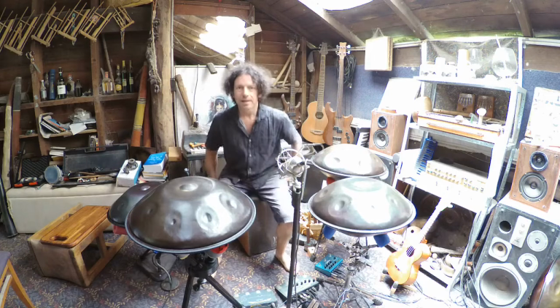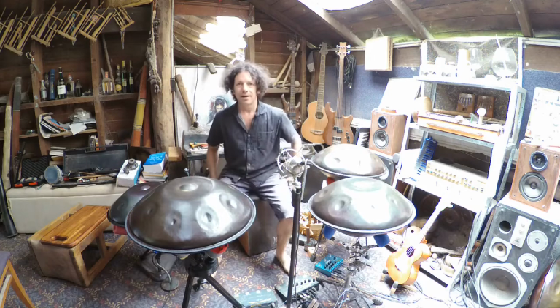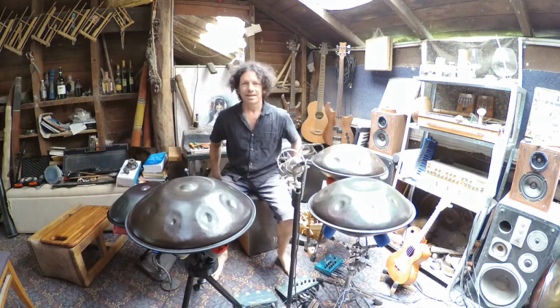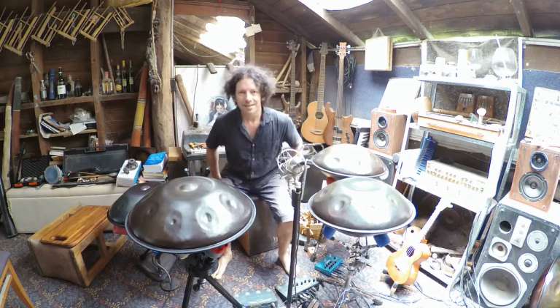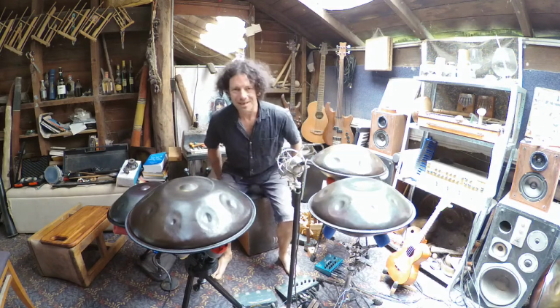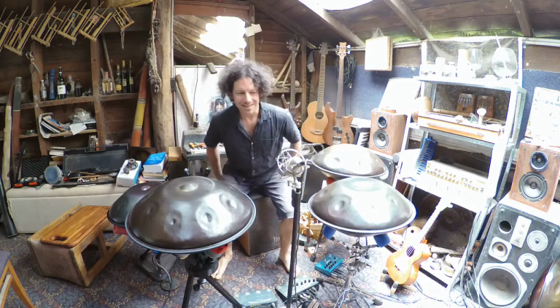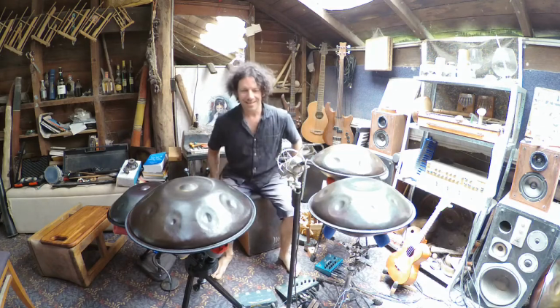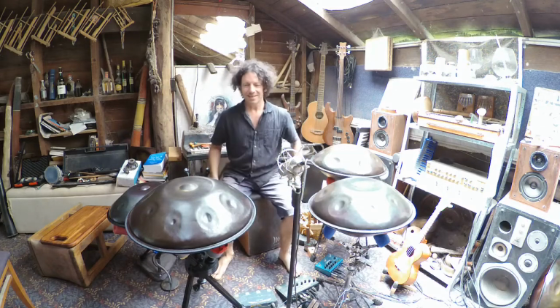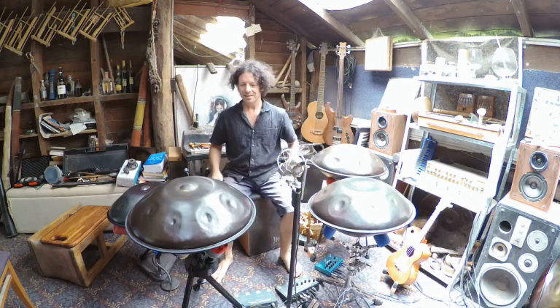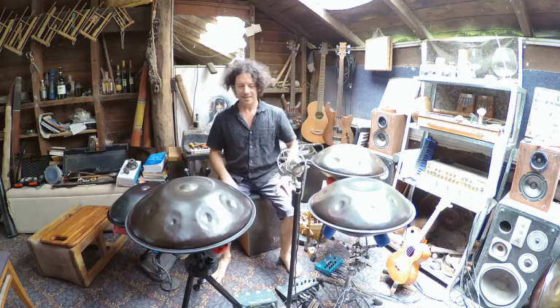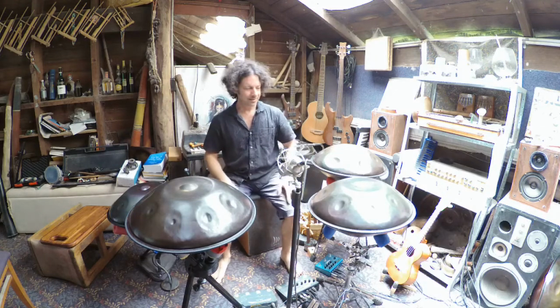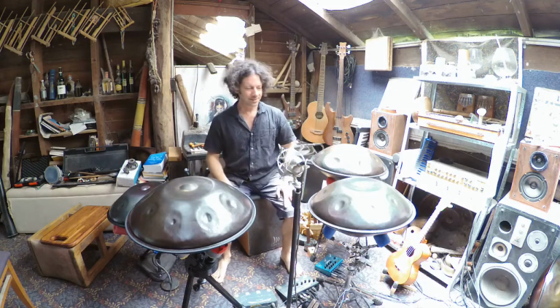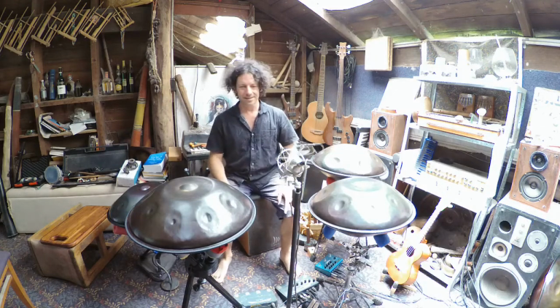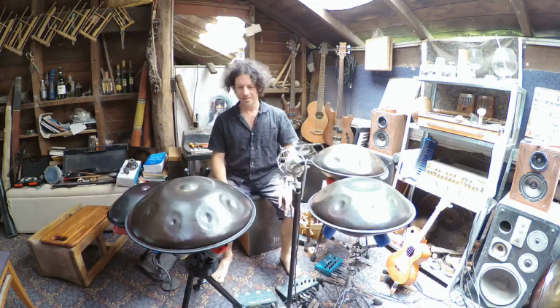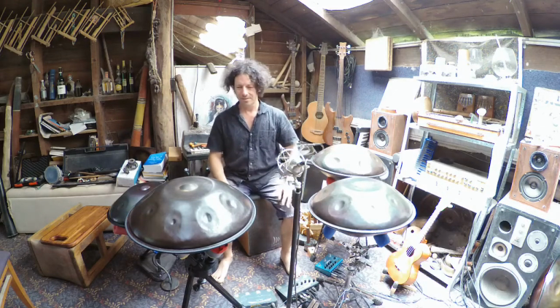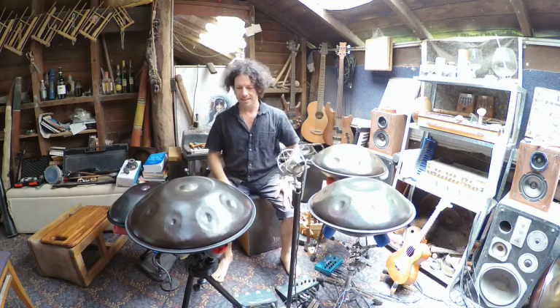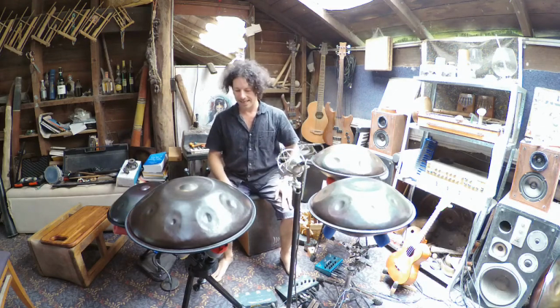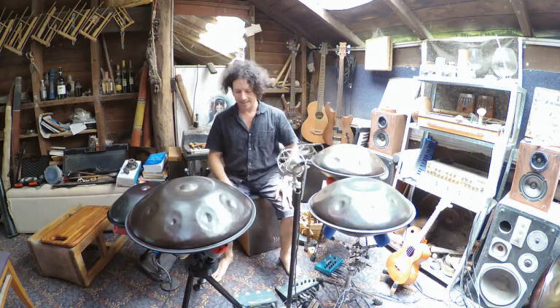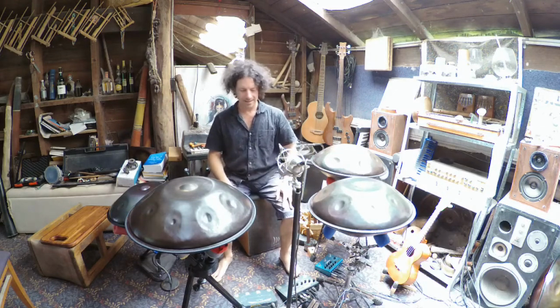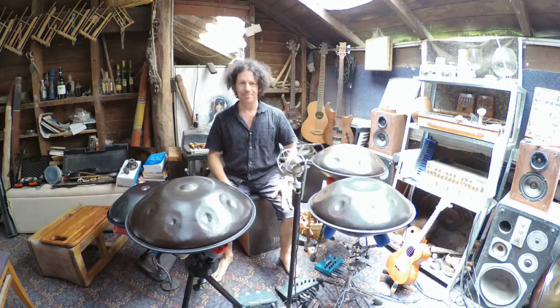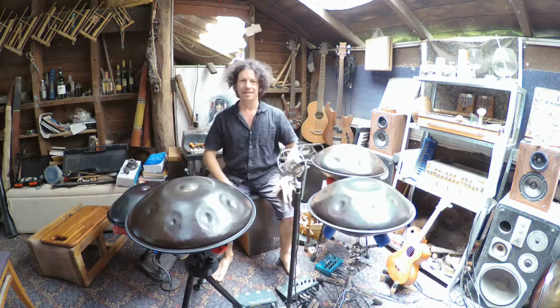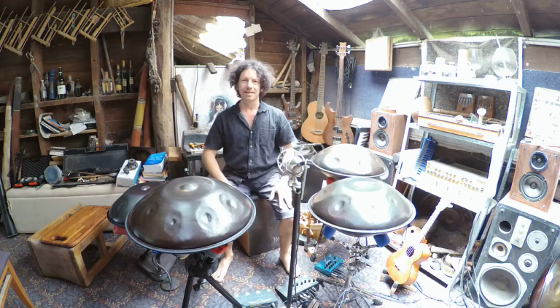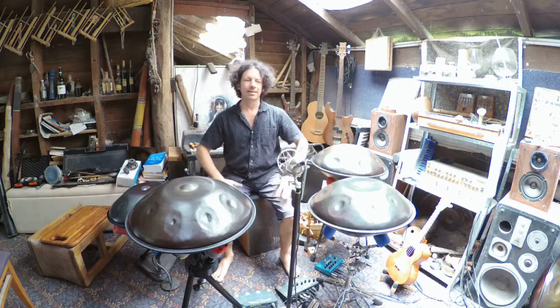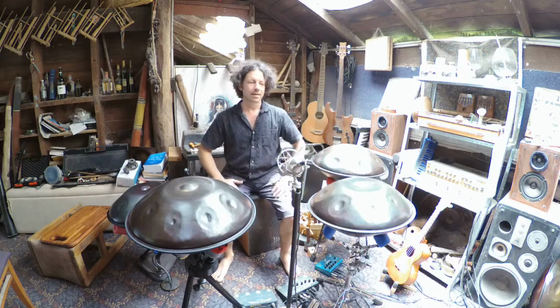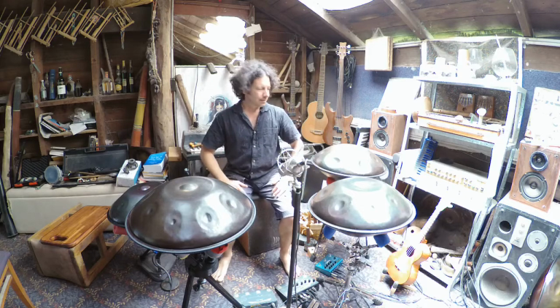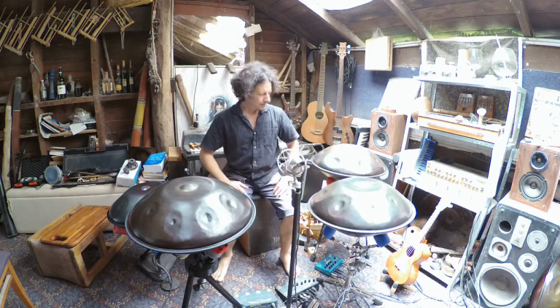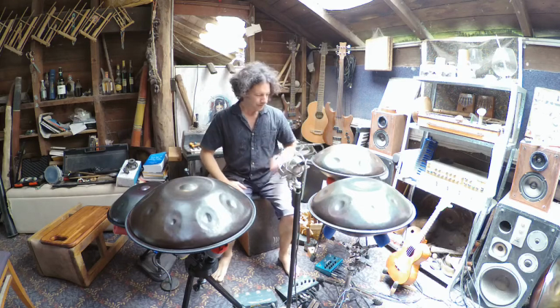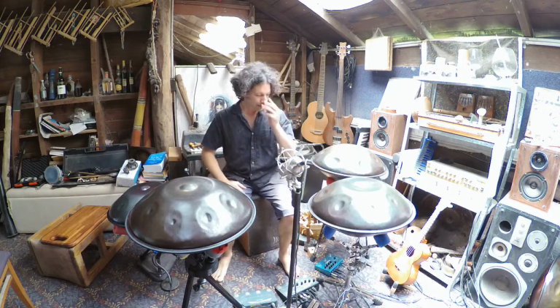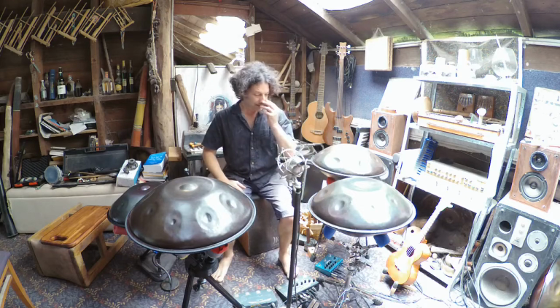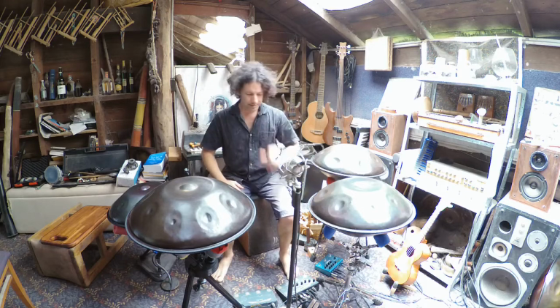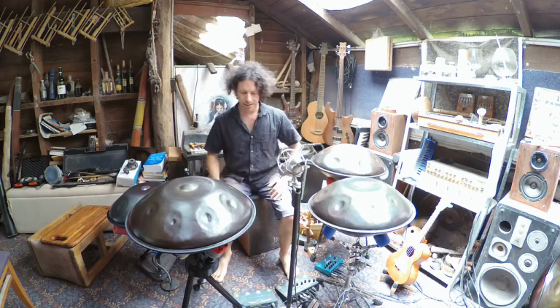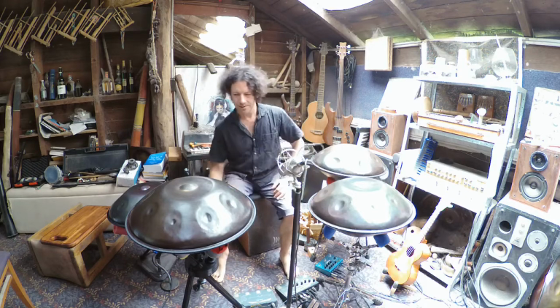Hi, it's Matt Ostiller here. I'm going to talk about stands — handpan stands. I've got a few here to show you.